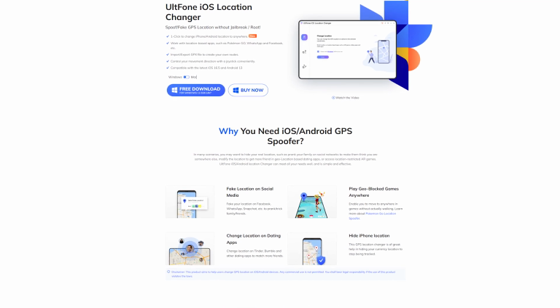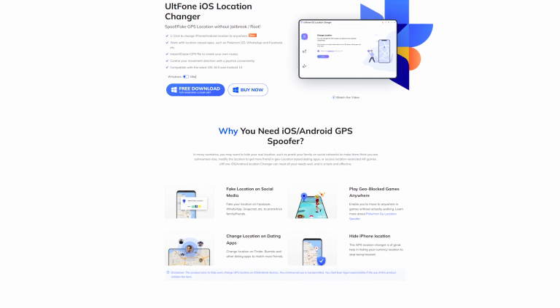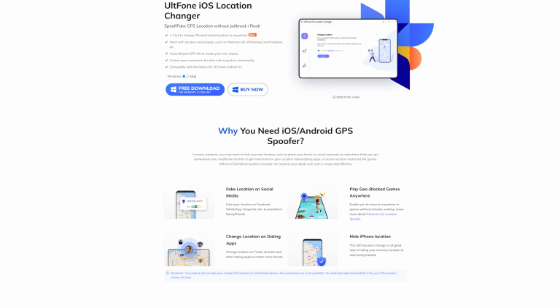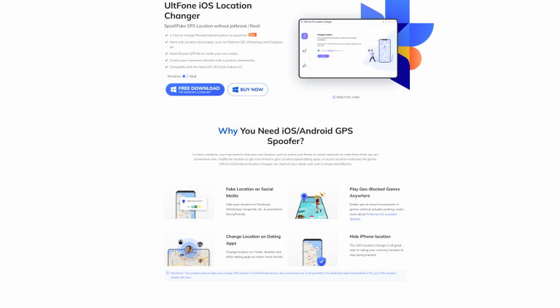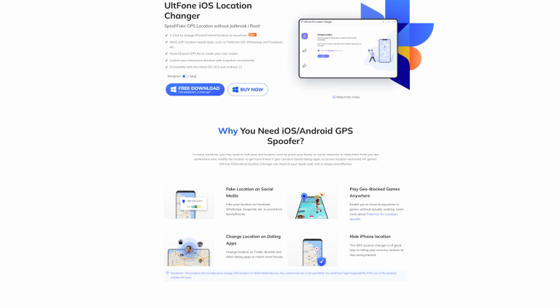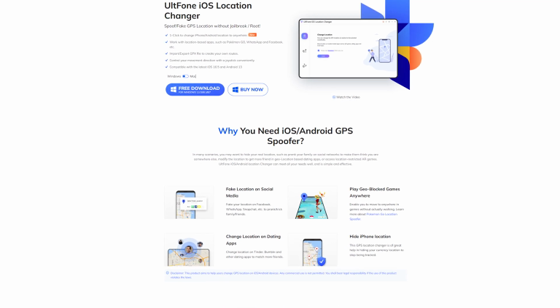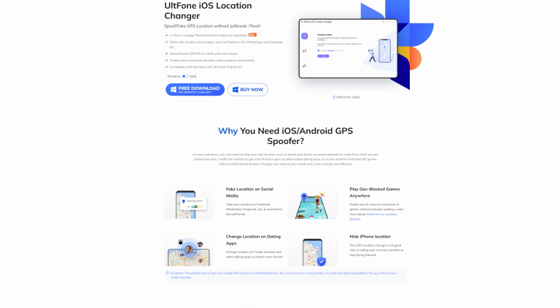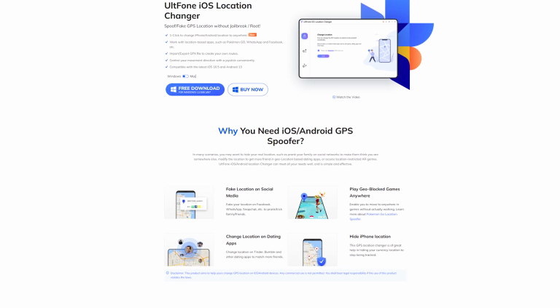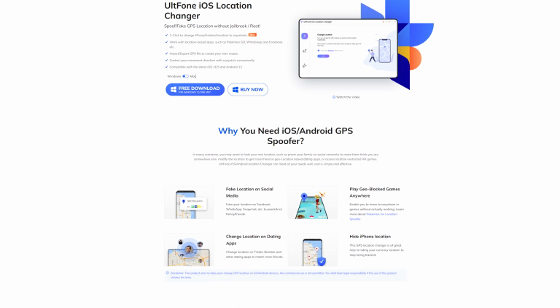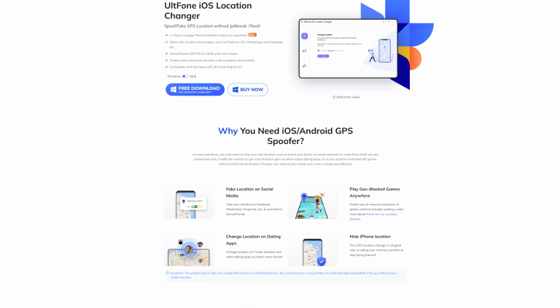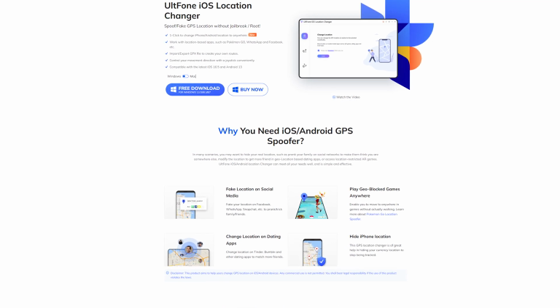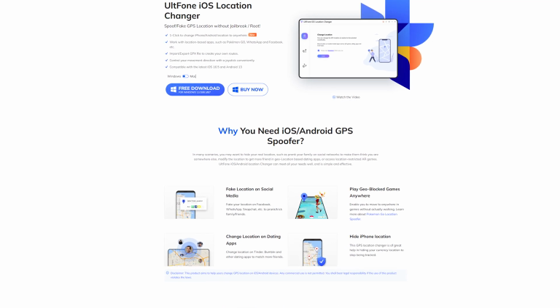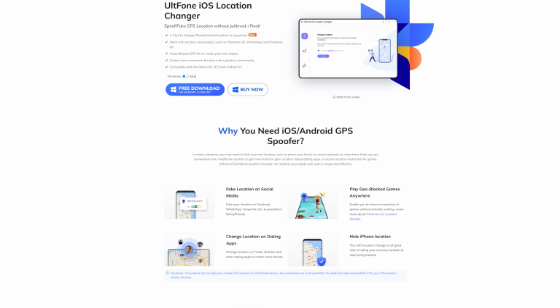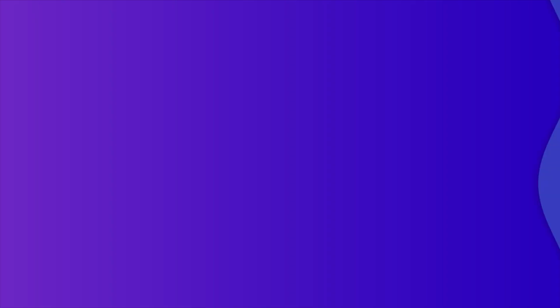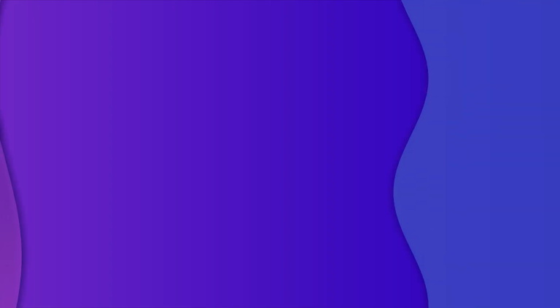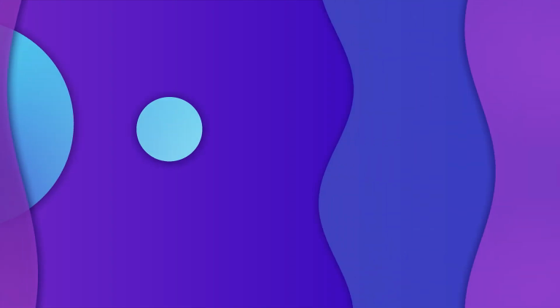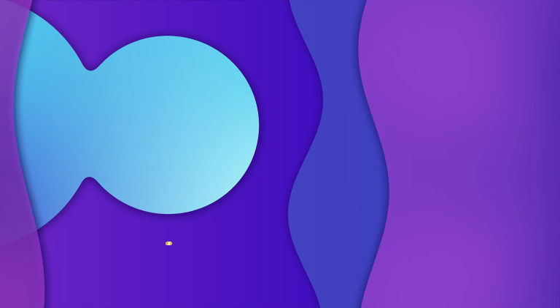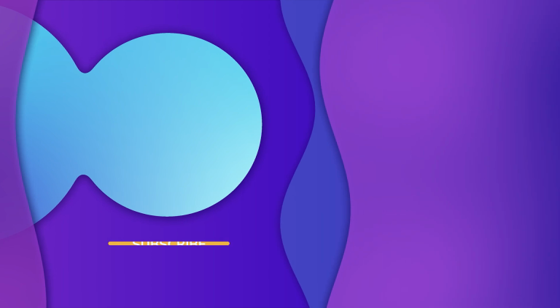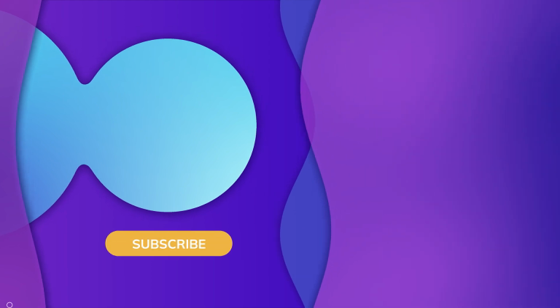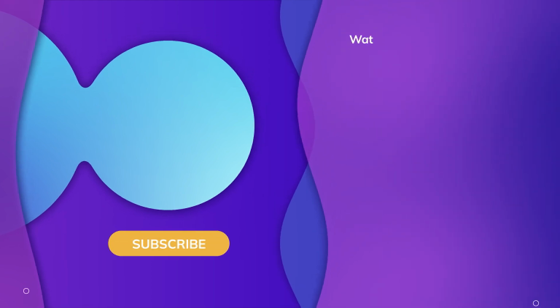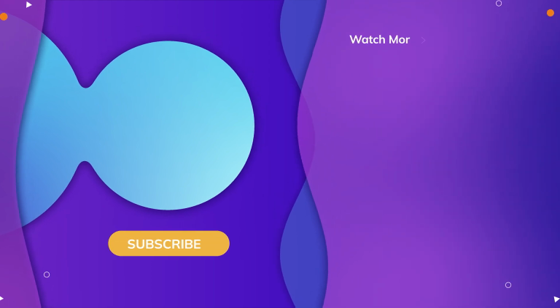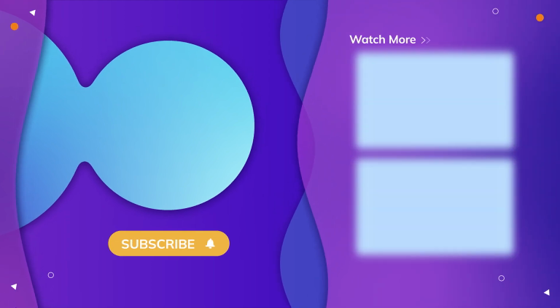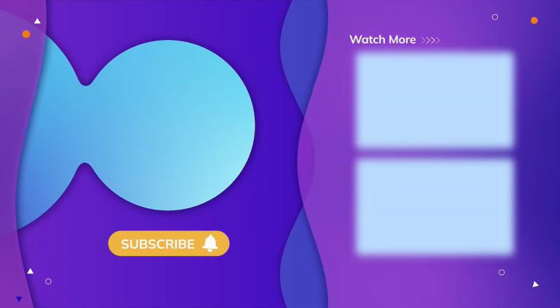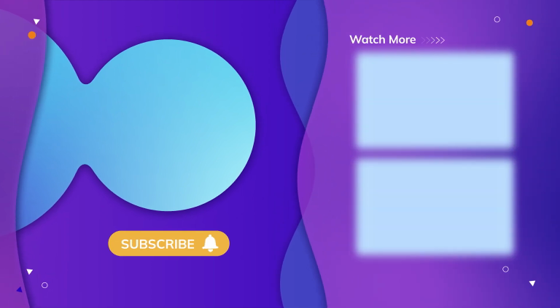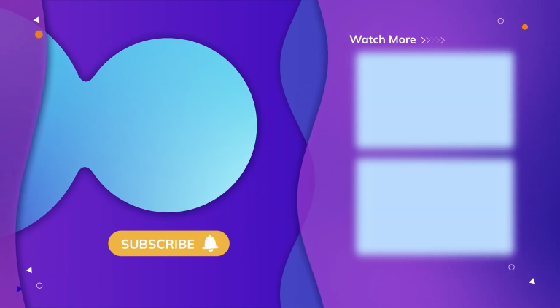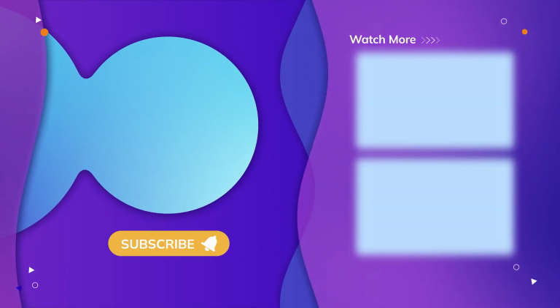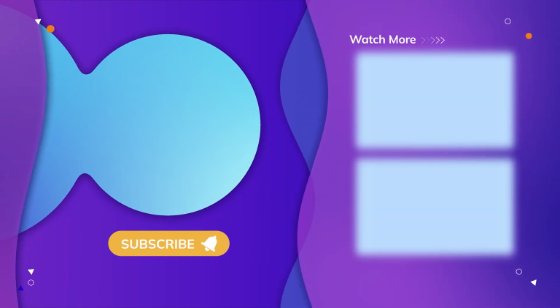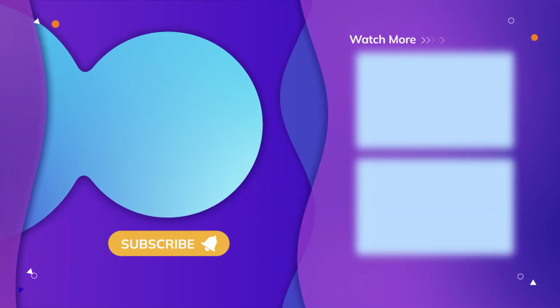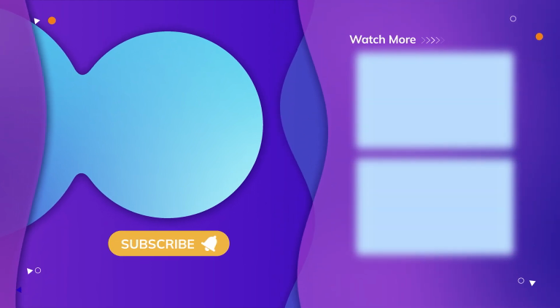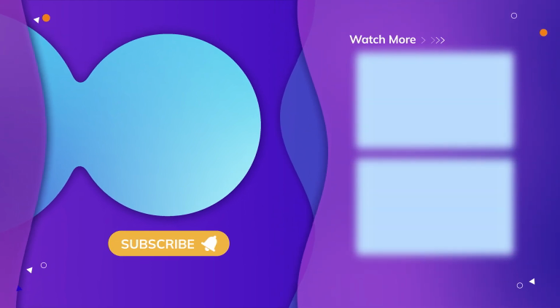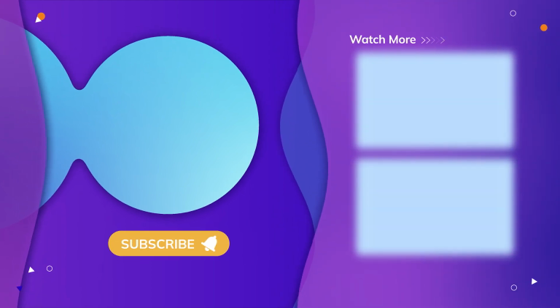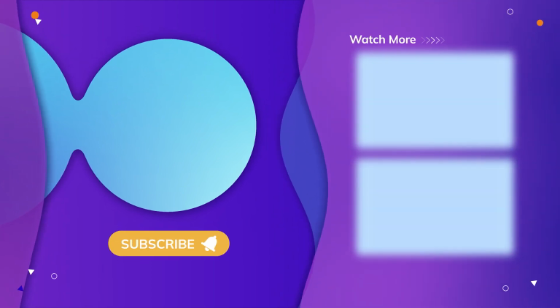That's all for today's video. Thanks for watching, have a nice day, see you!